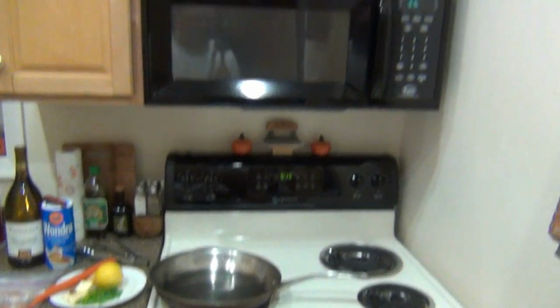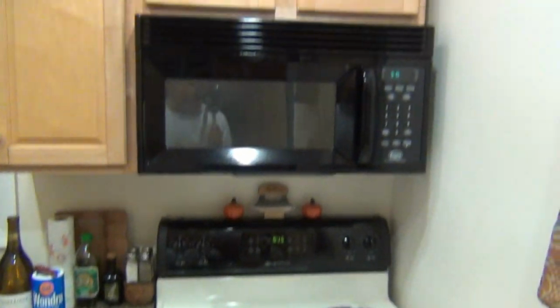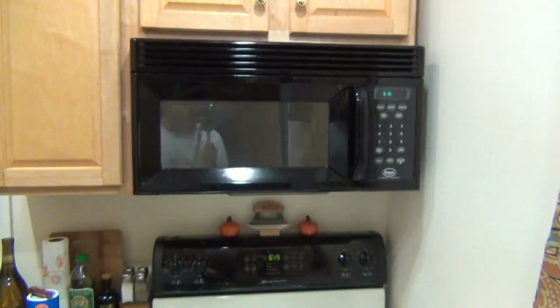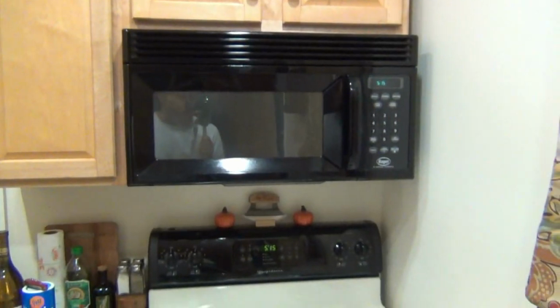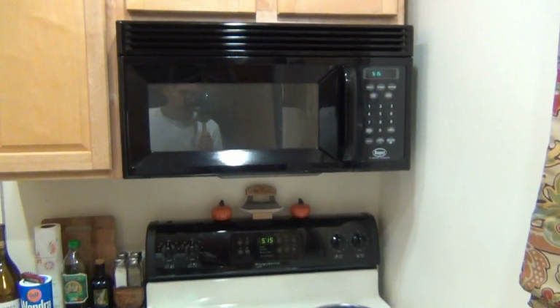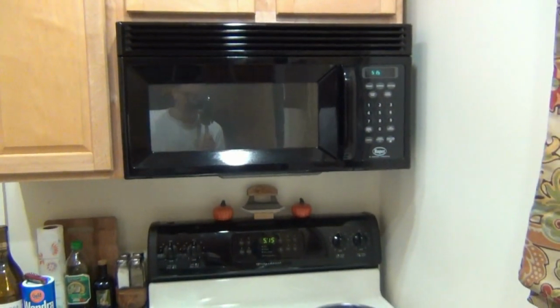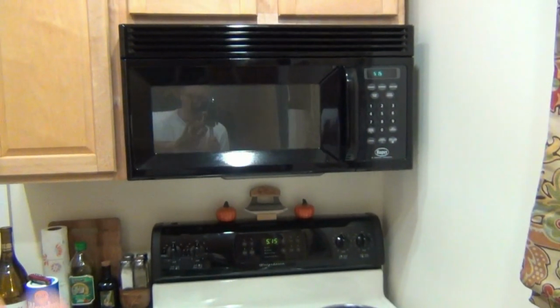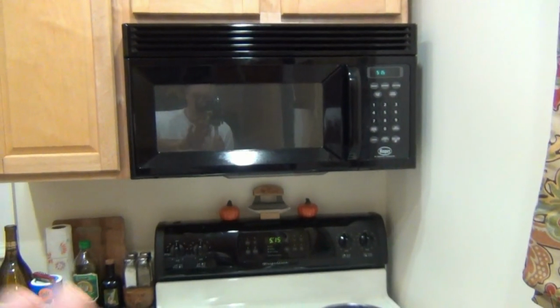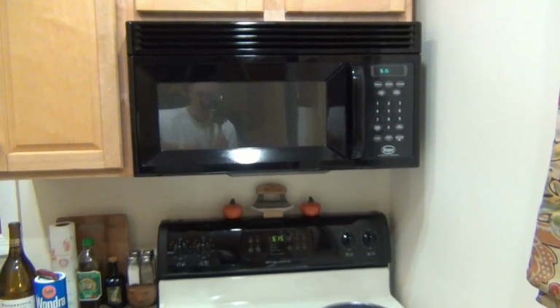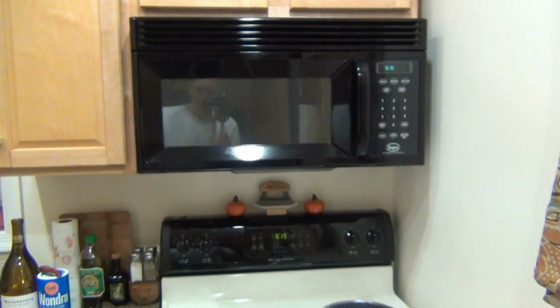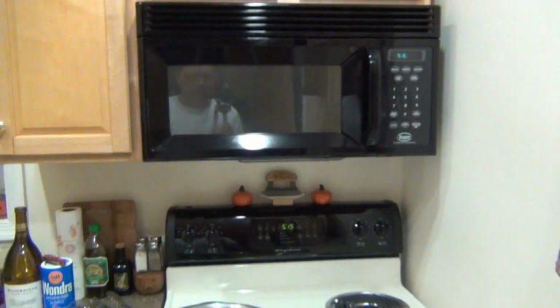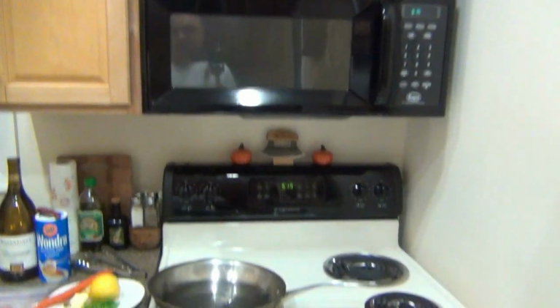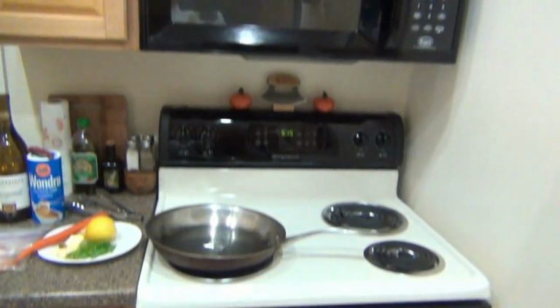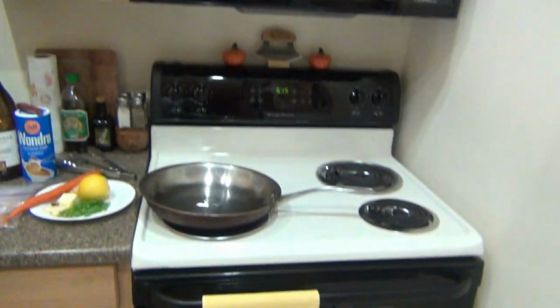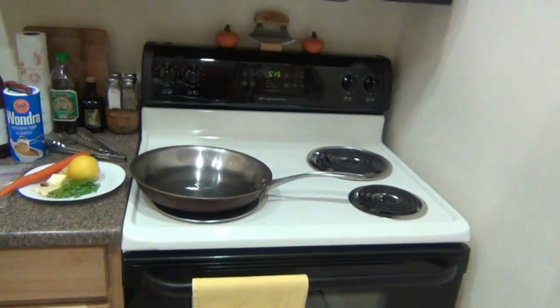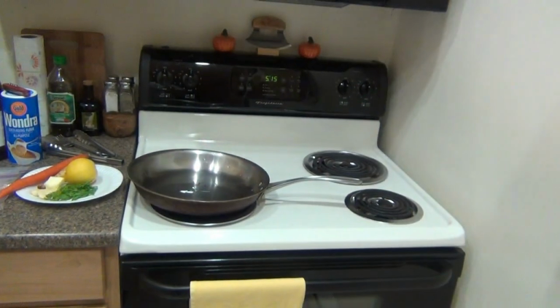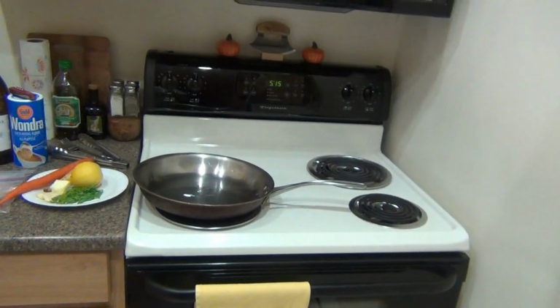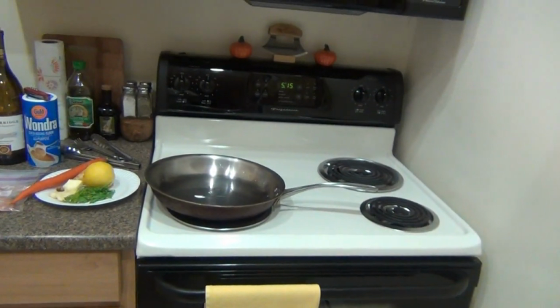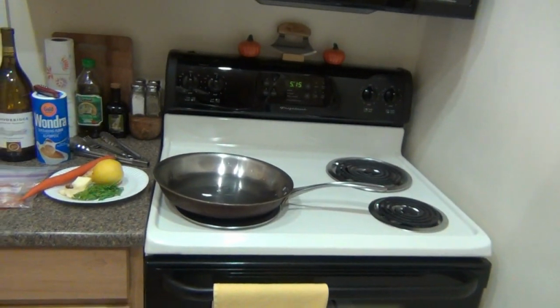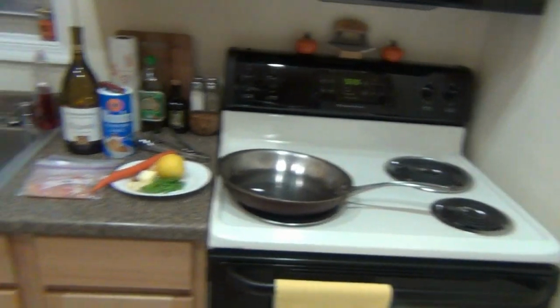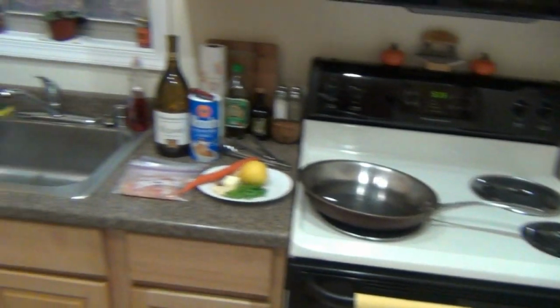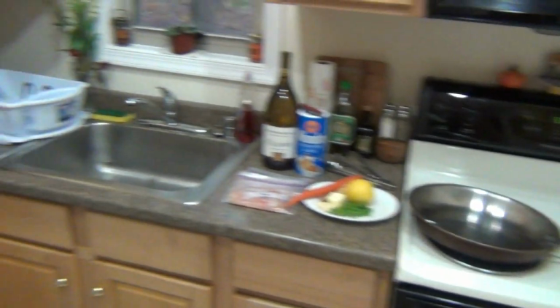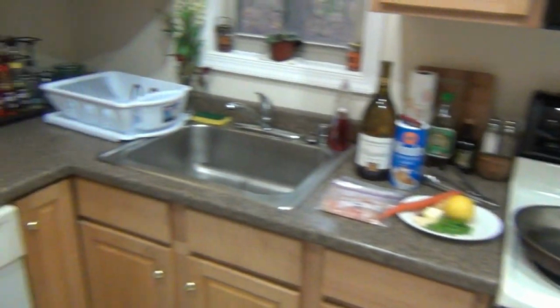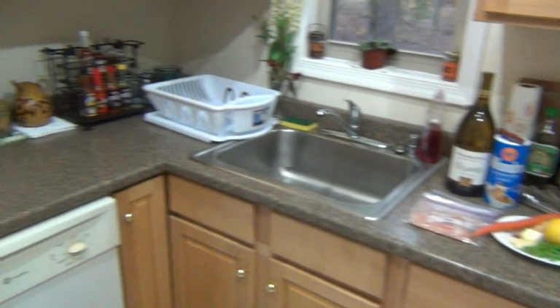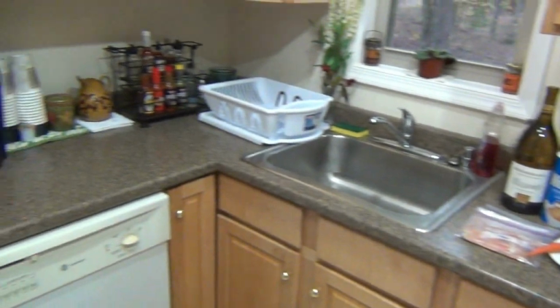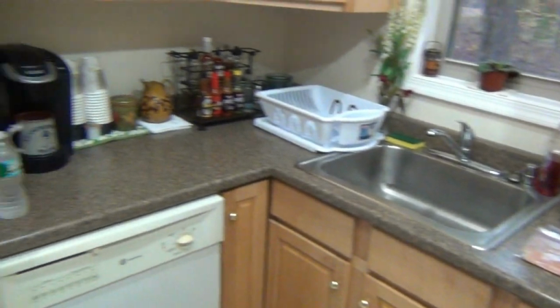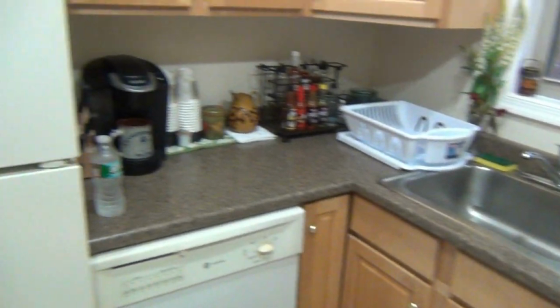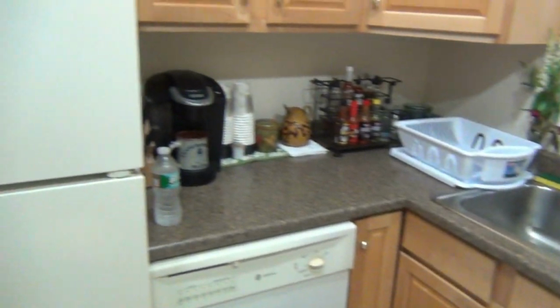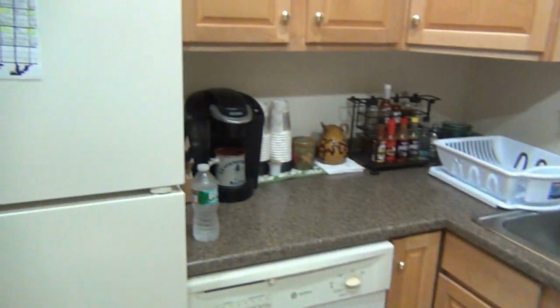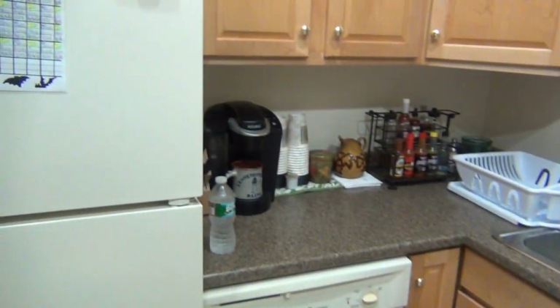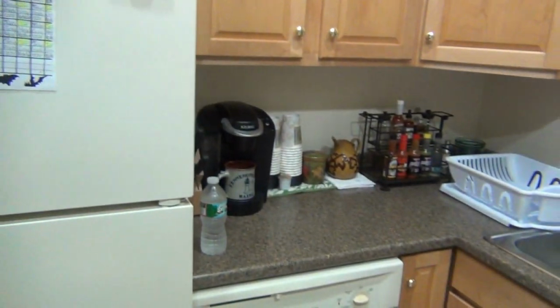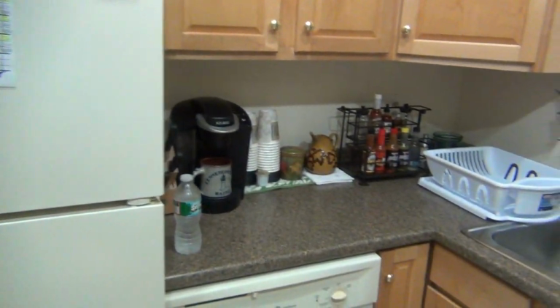It doesn't really serve a purpose, just looks nice. There I am in the reflection — hello. And stove, counter, sink, you know, you get the deal.